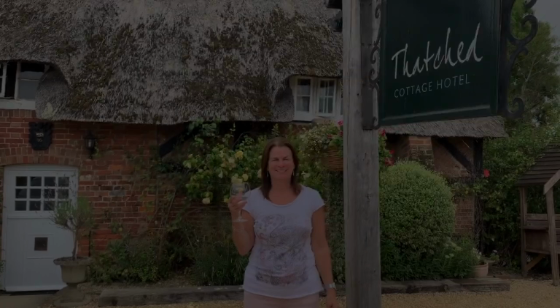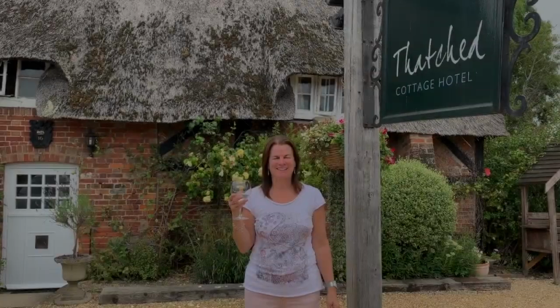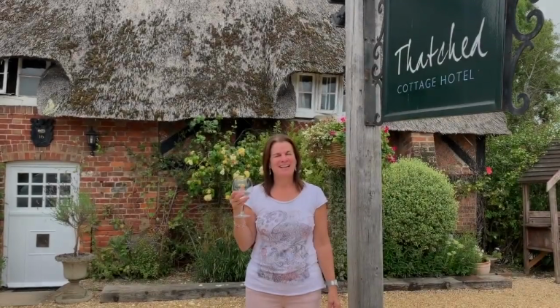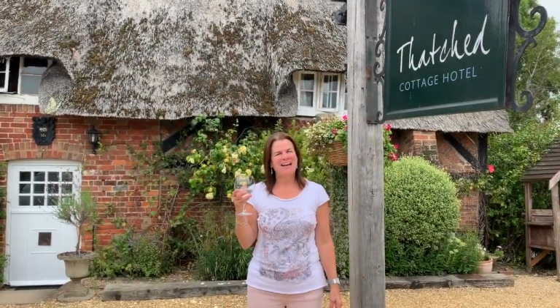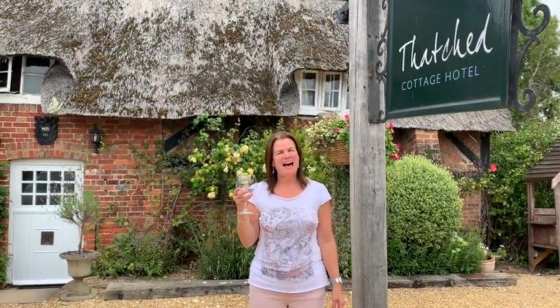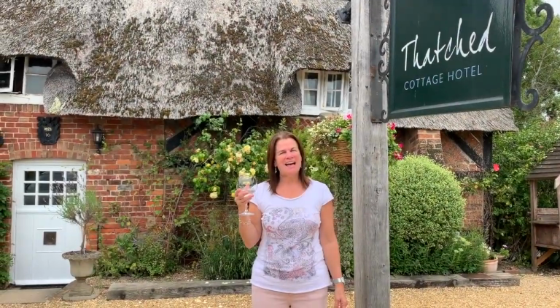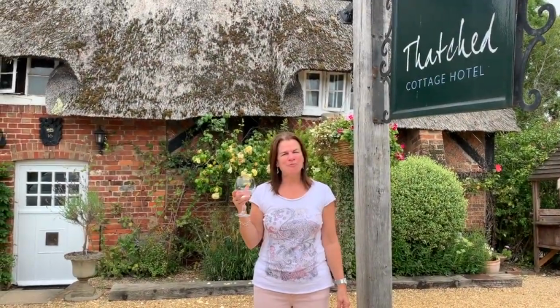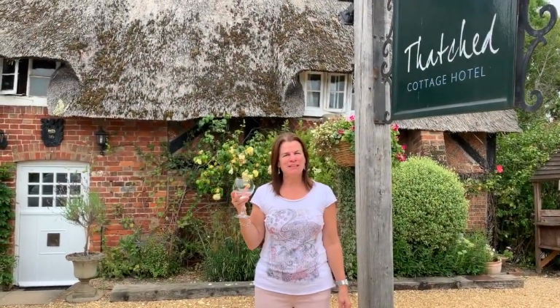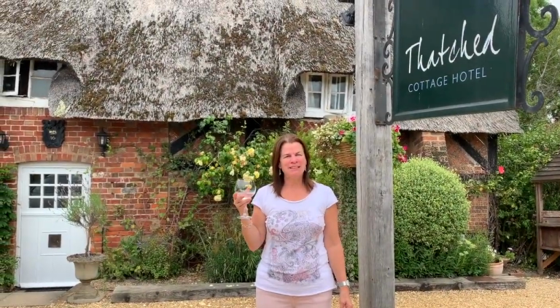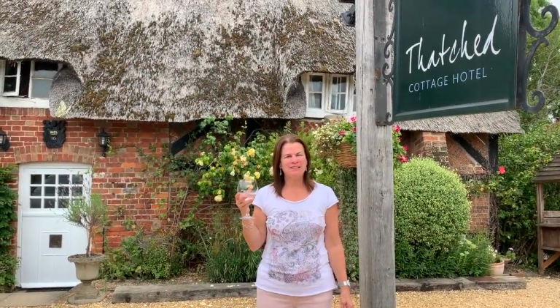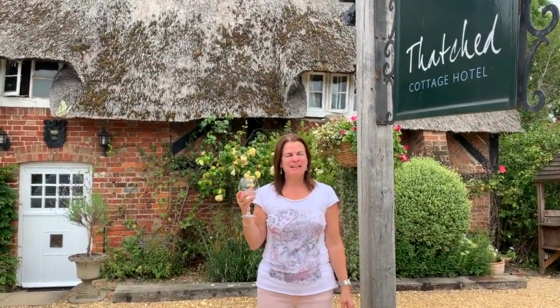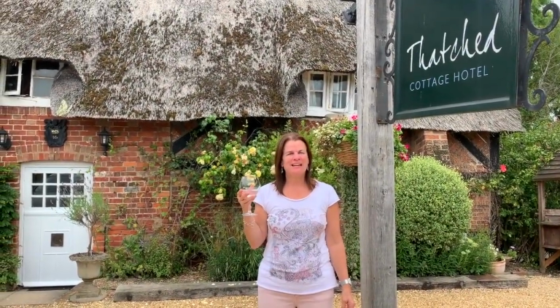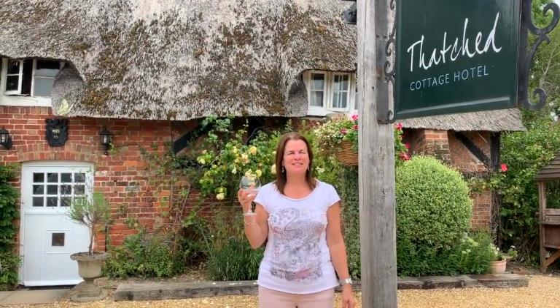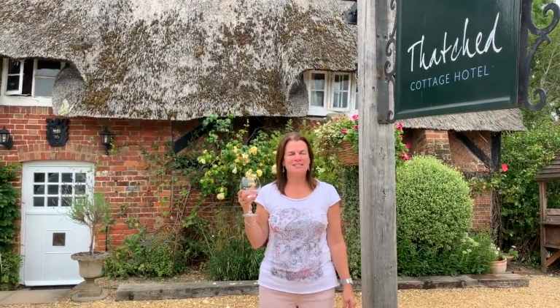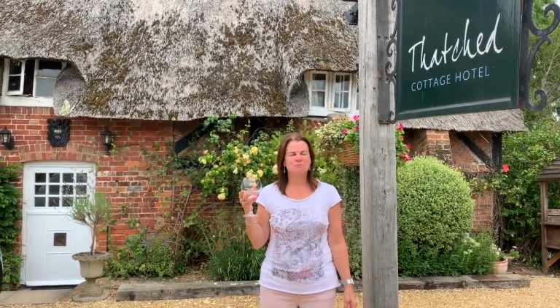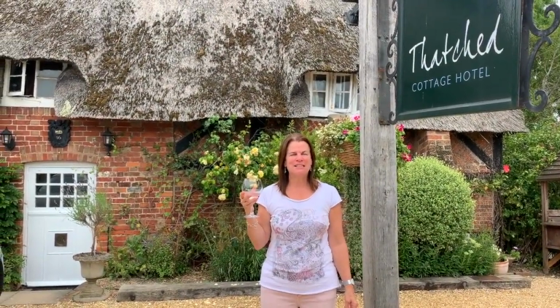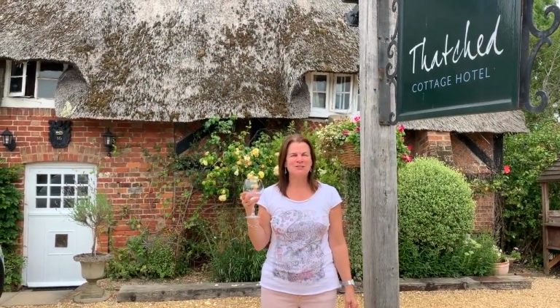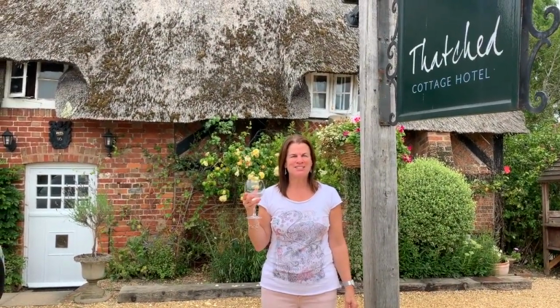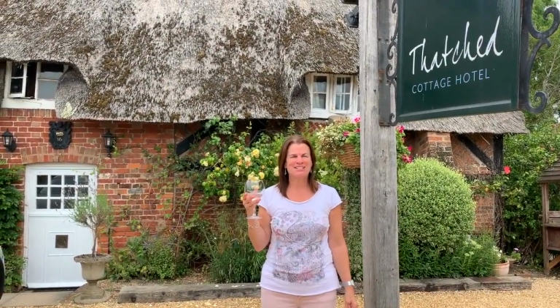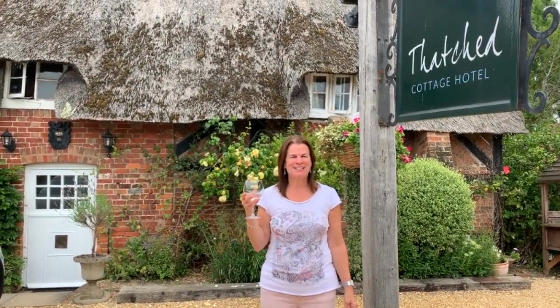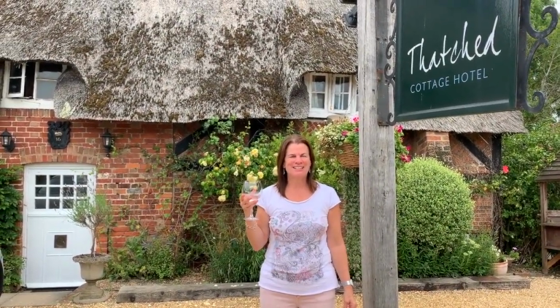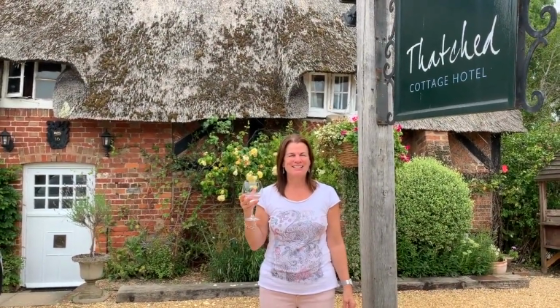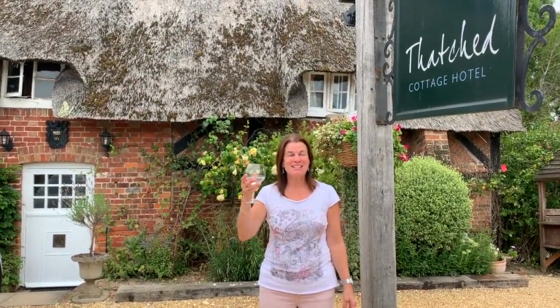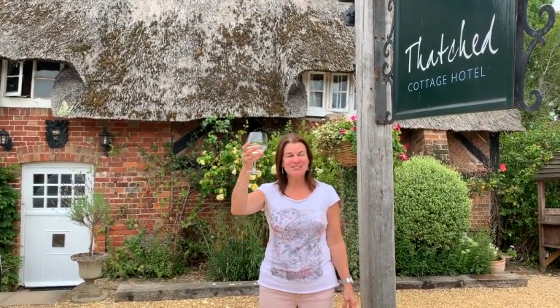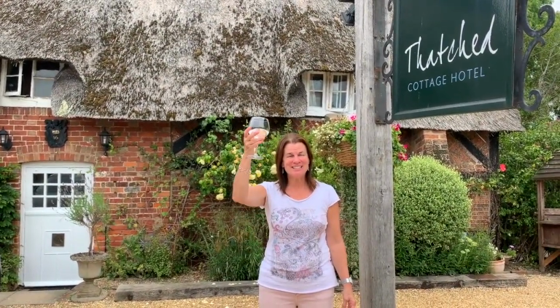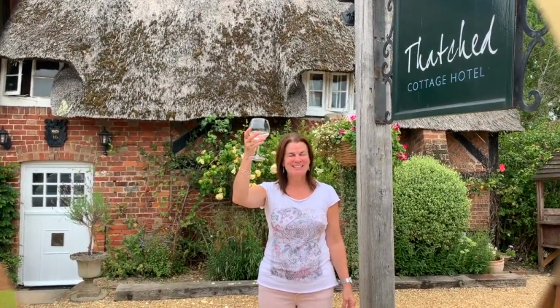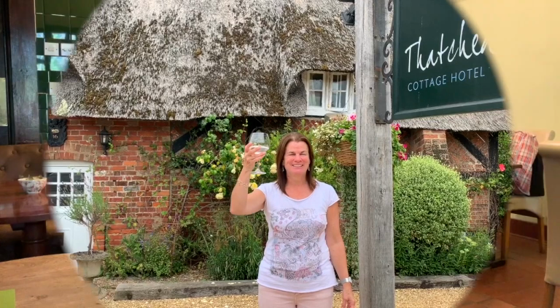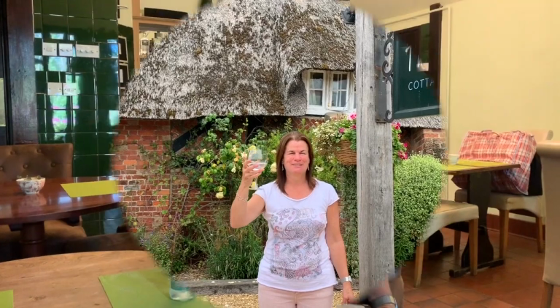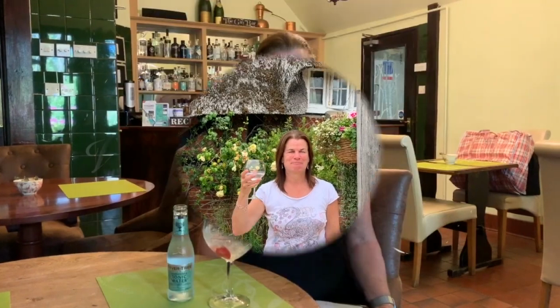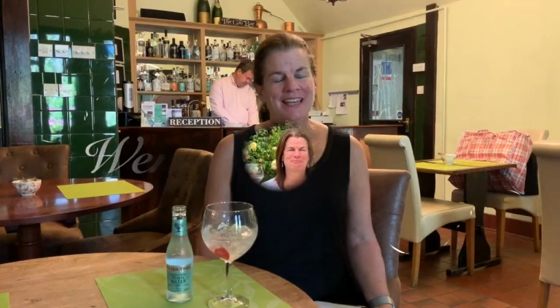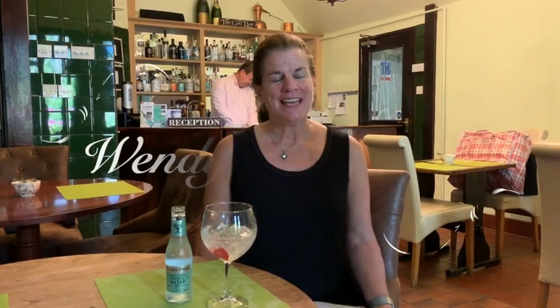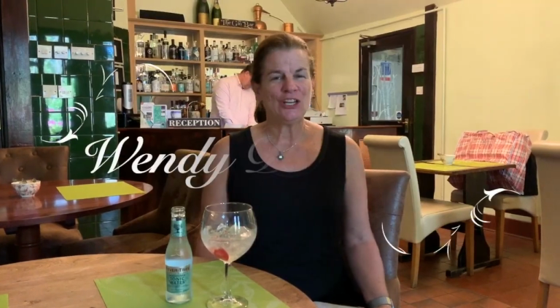Hi, I'm Wendy and this is Wendy drinks gin. Cheers! Hello!